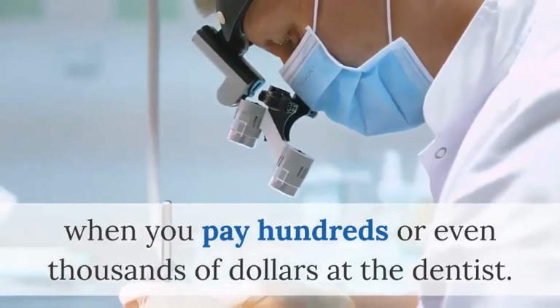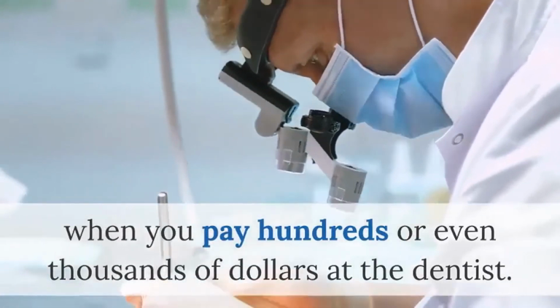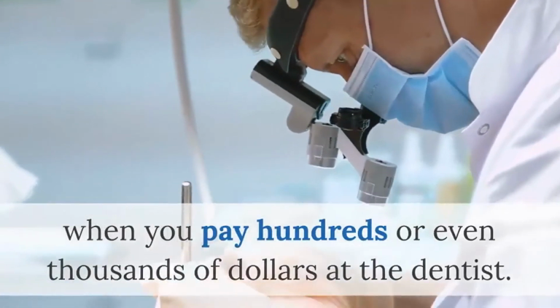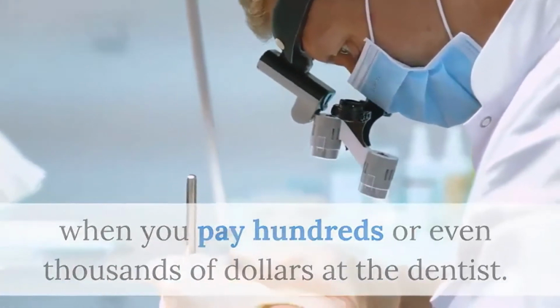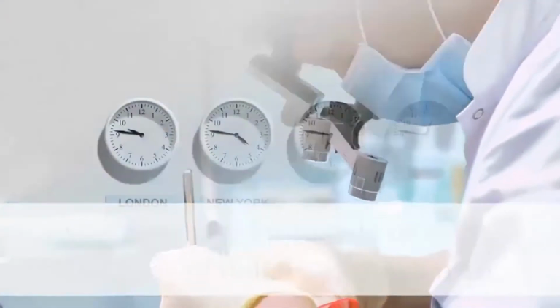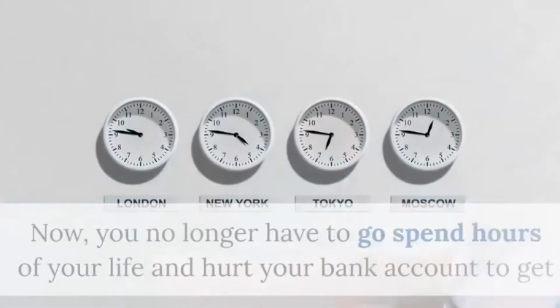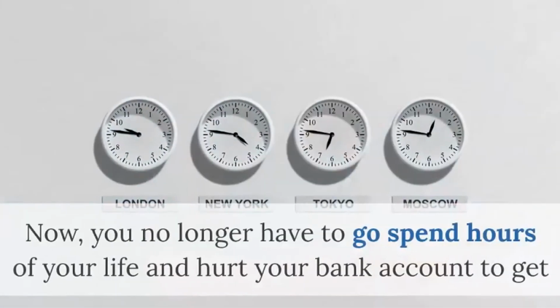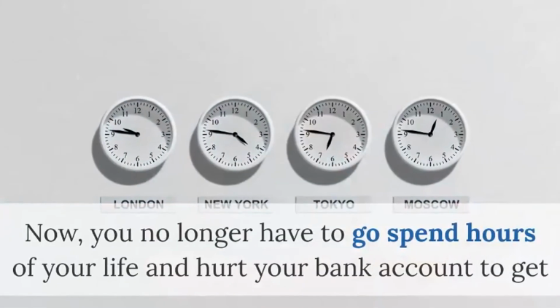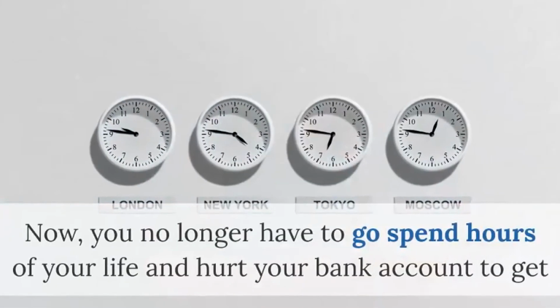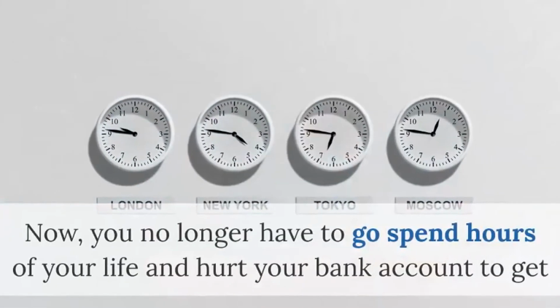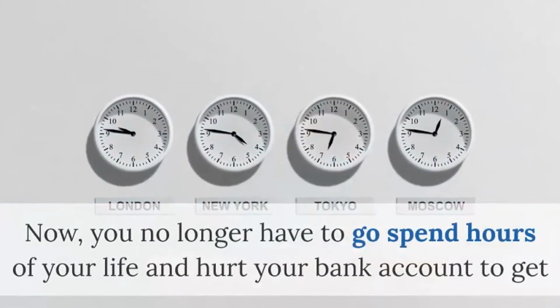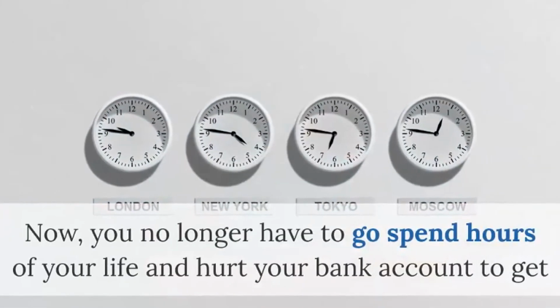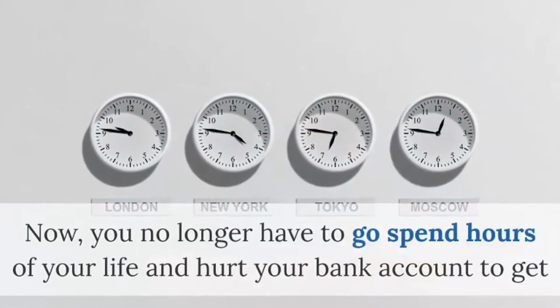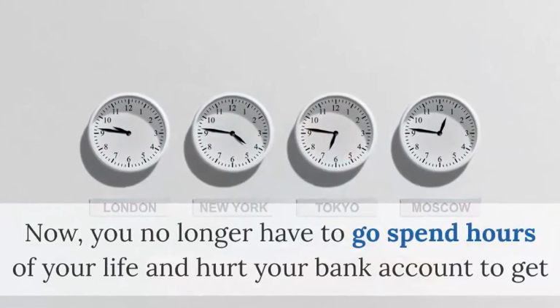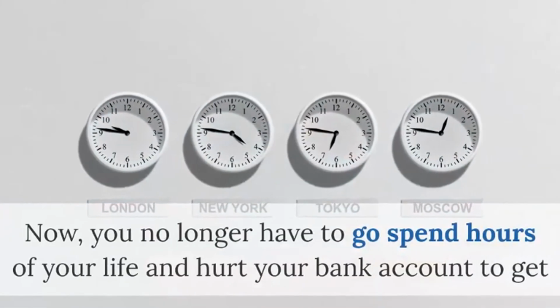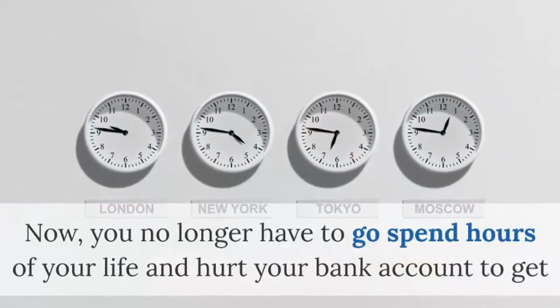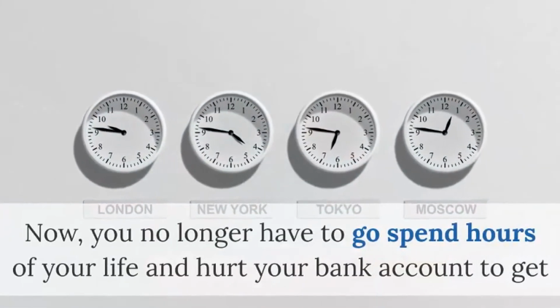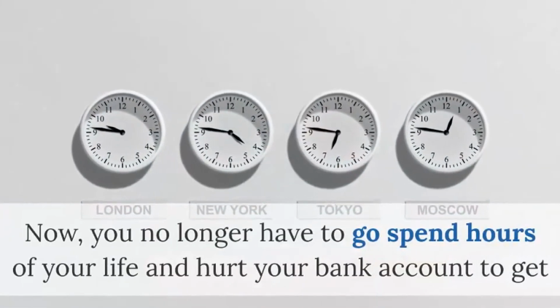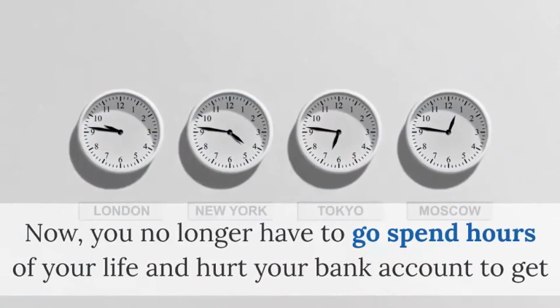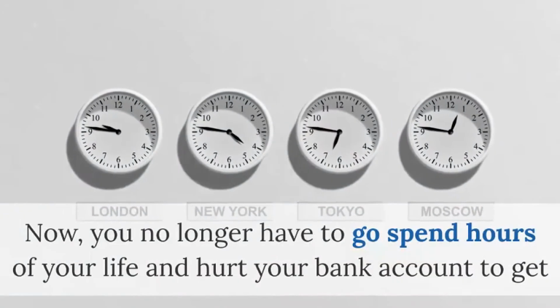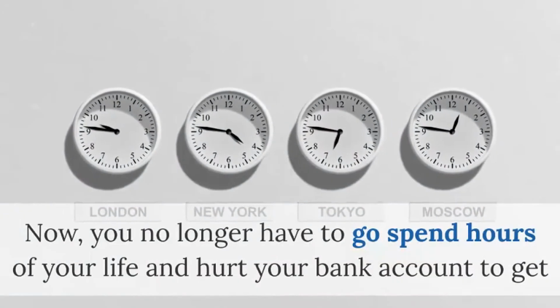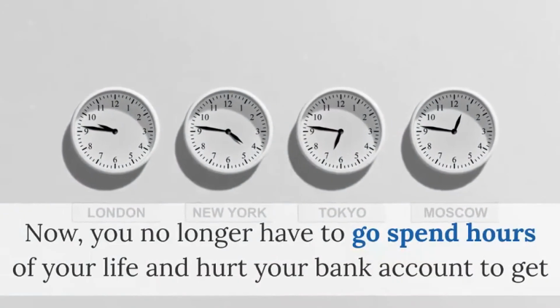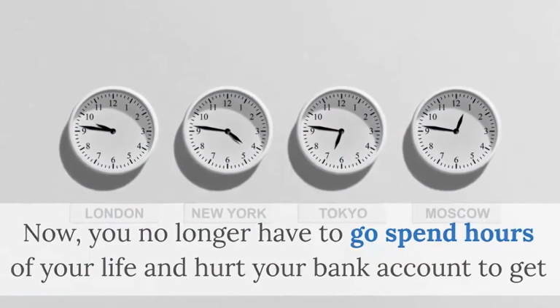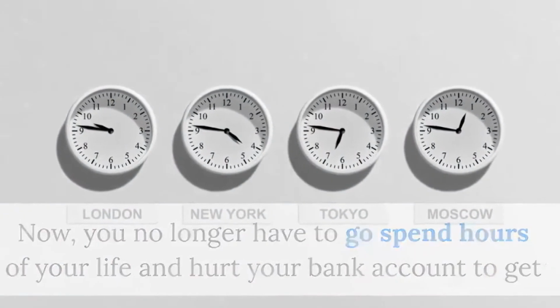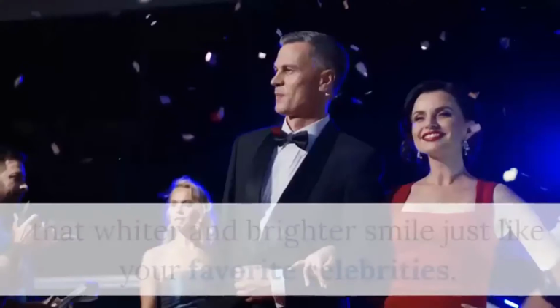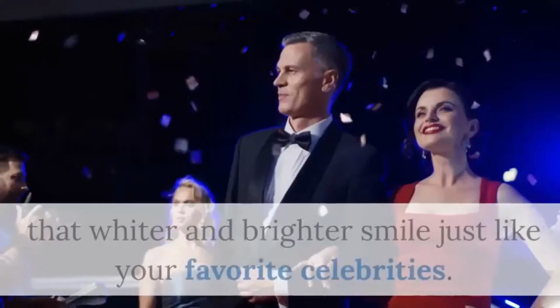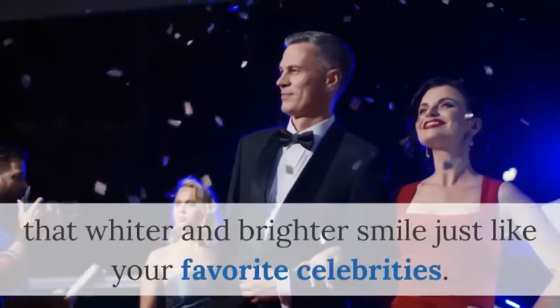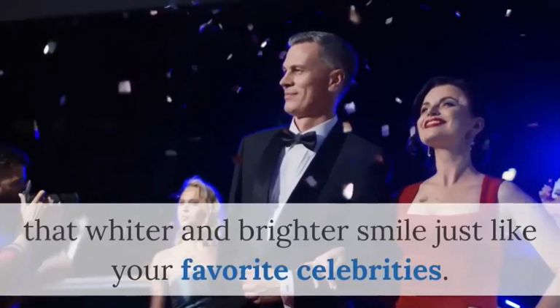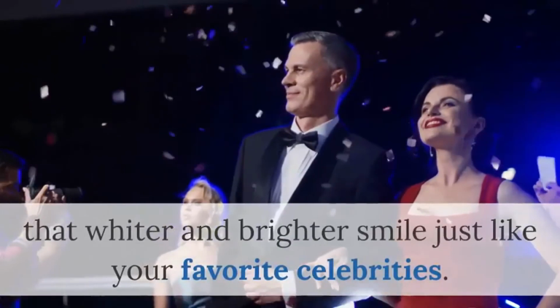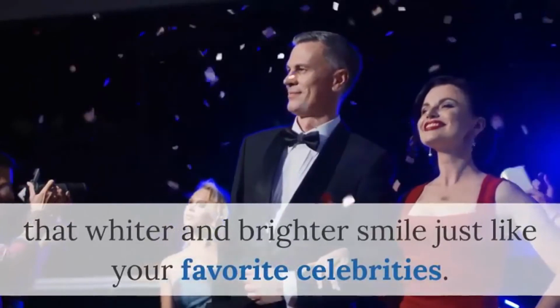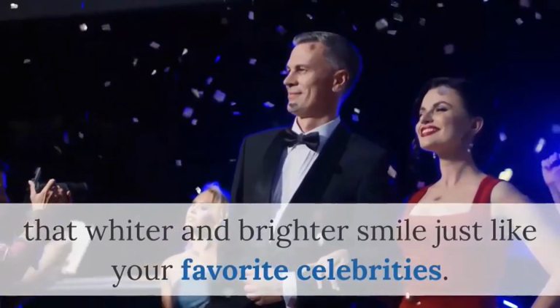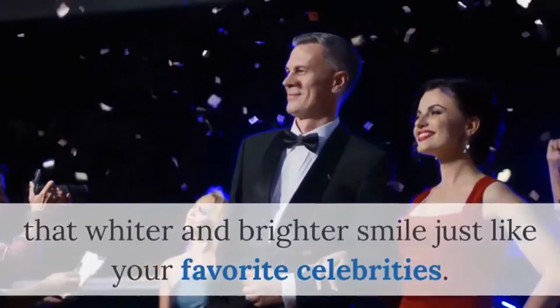Now you no longer have to go spend hours of your life and hurt your bank account to get that whiter and brighter smile just like your favorite celebrities.